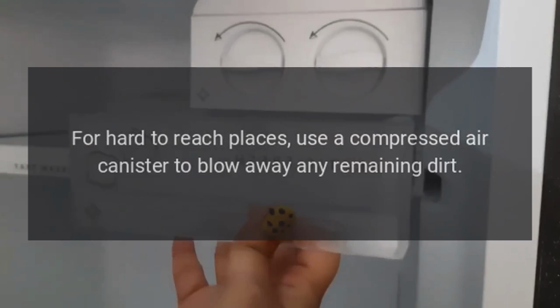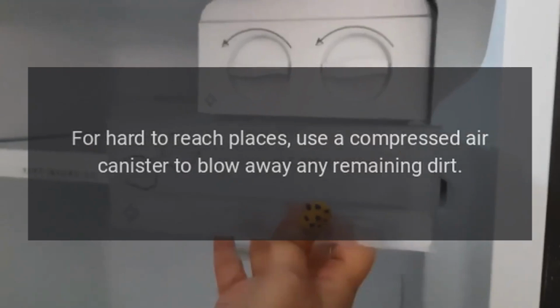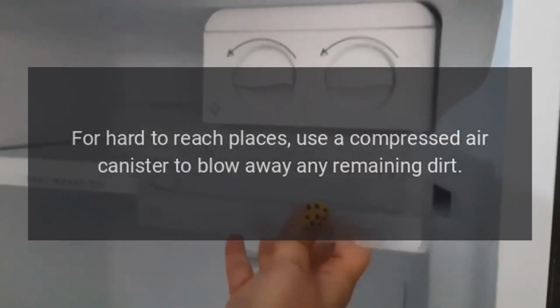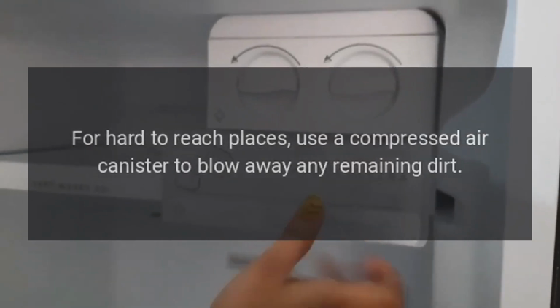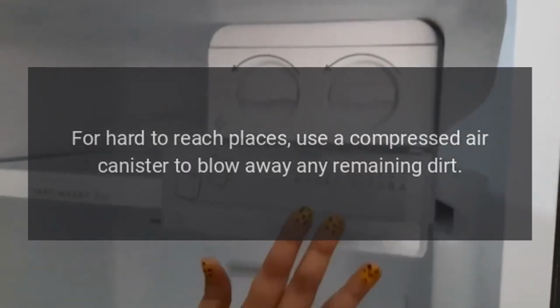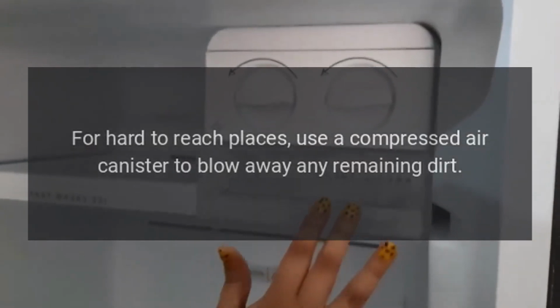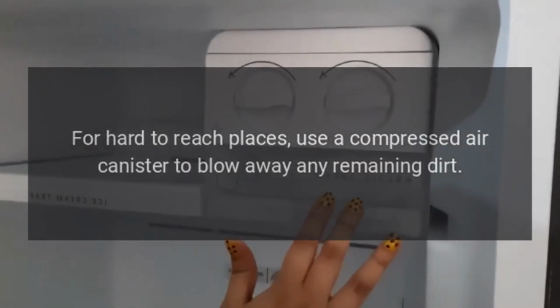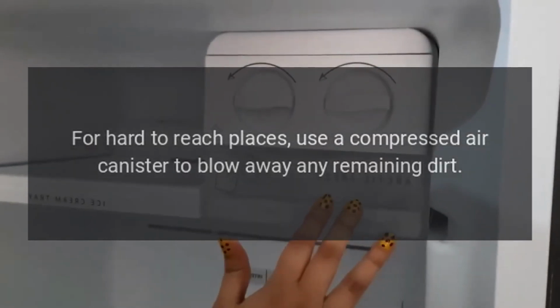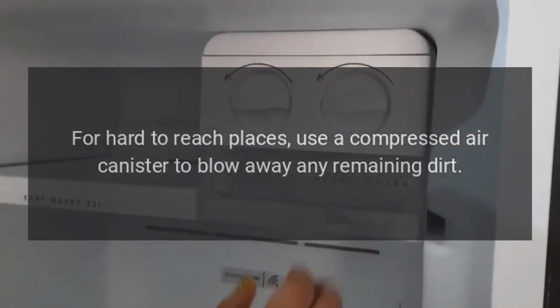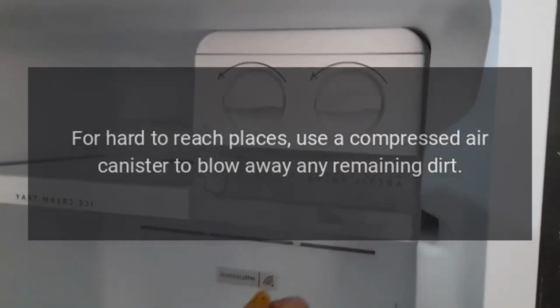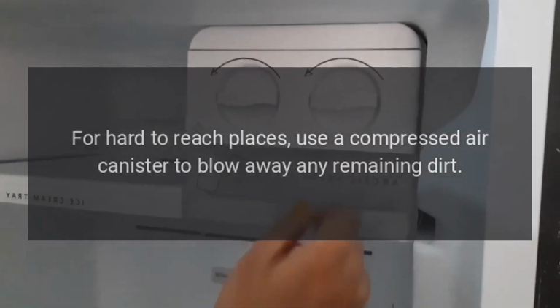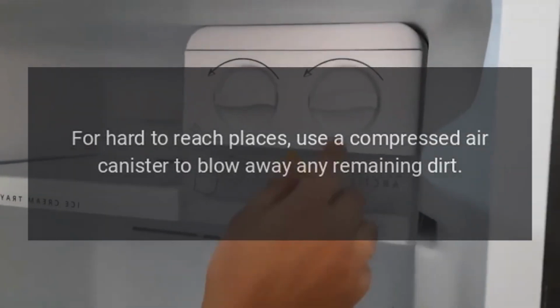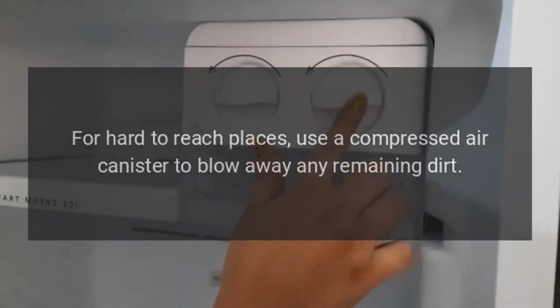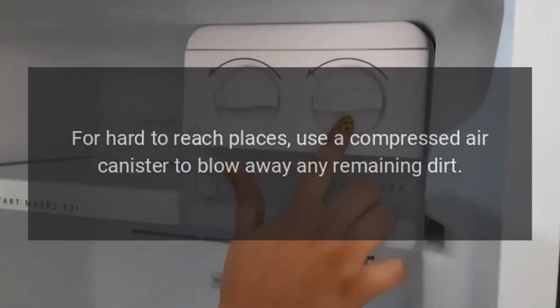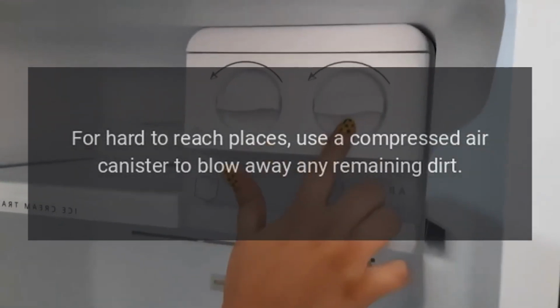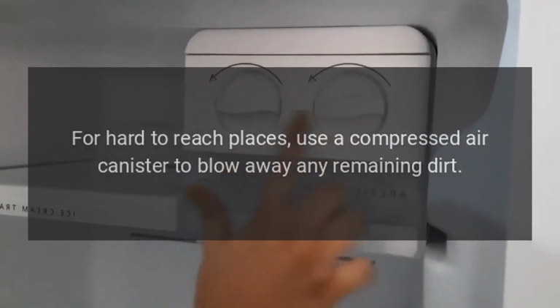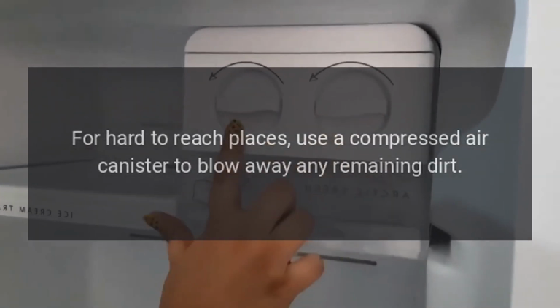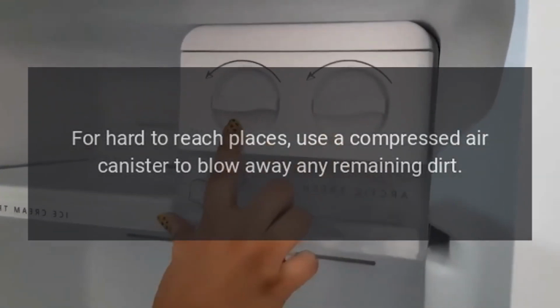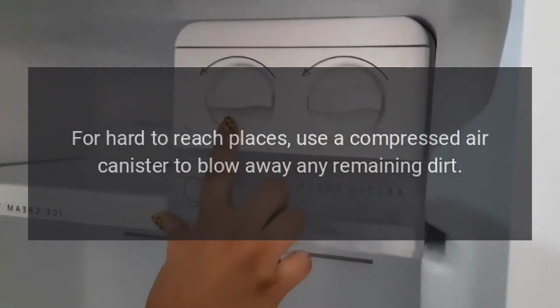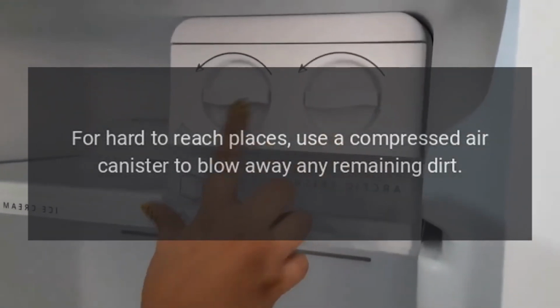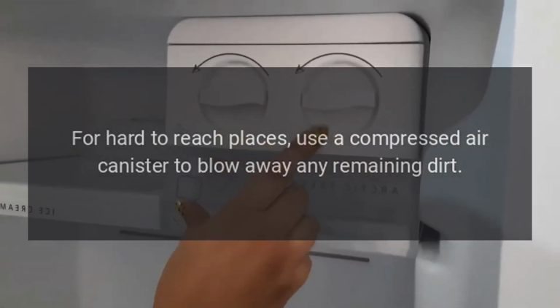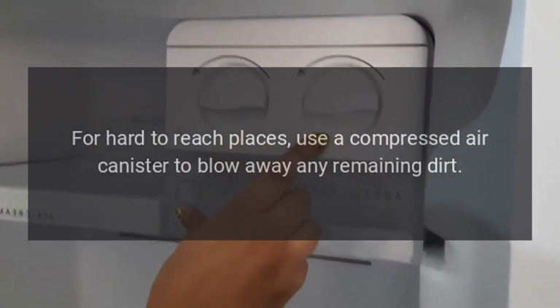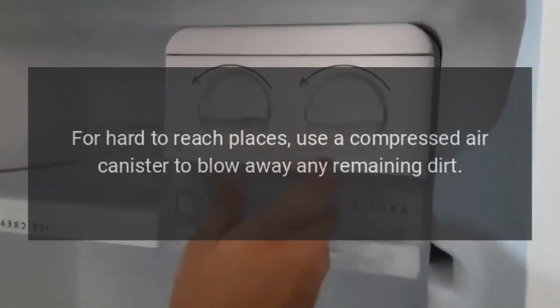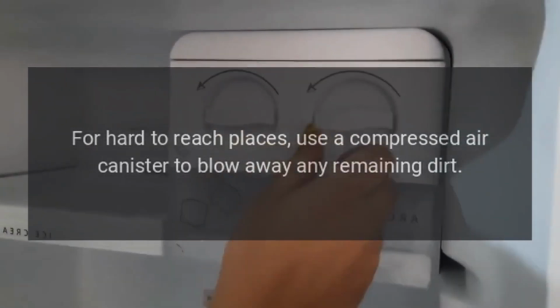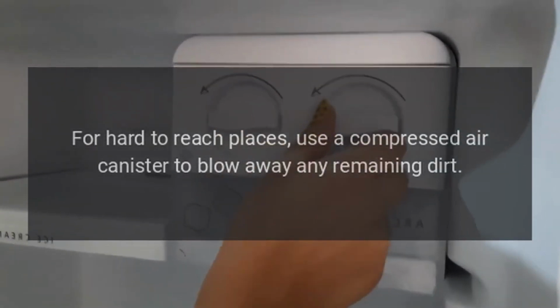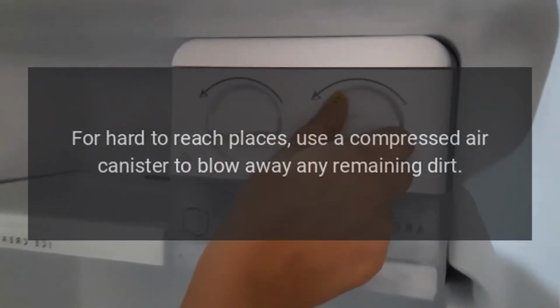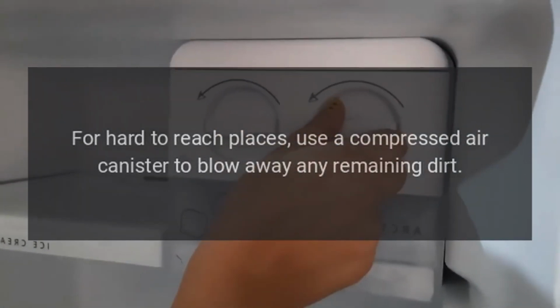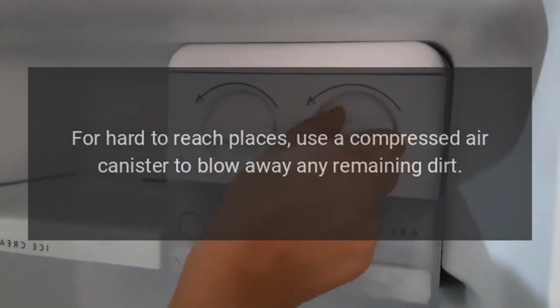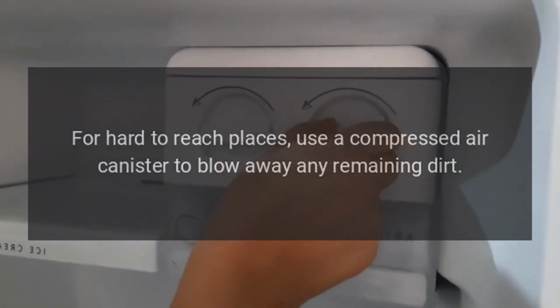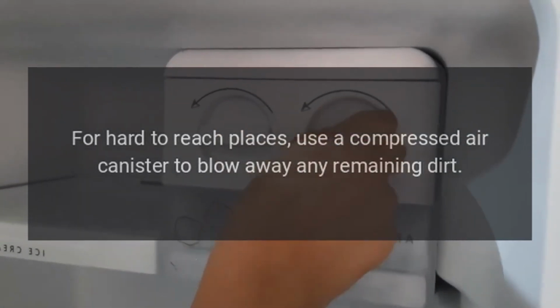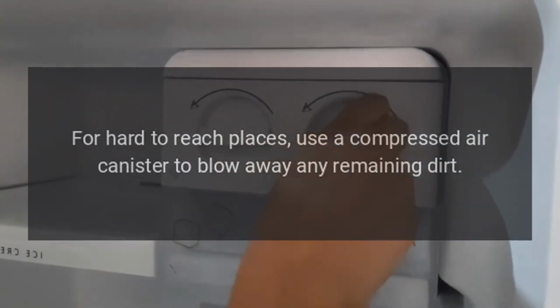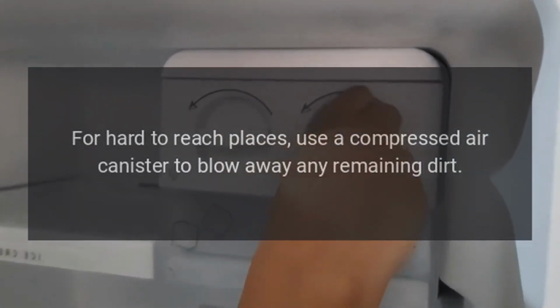For hard-to-reach places, use a compressed air canister to blow away any remaining dirt.